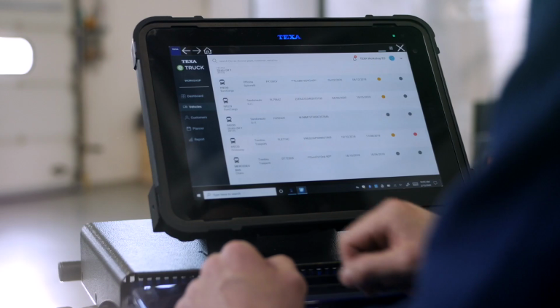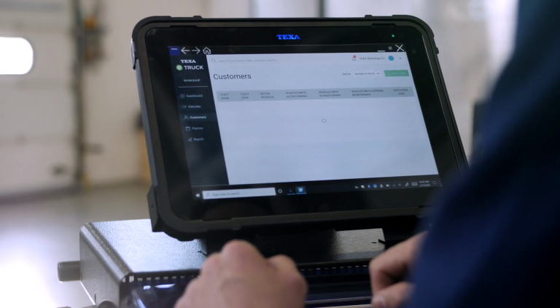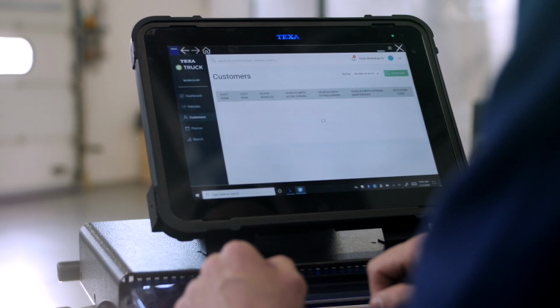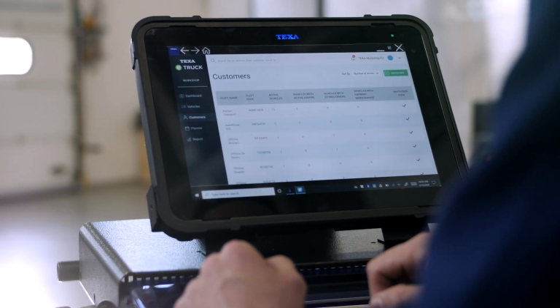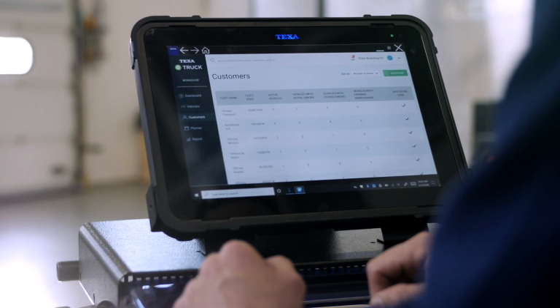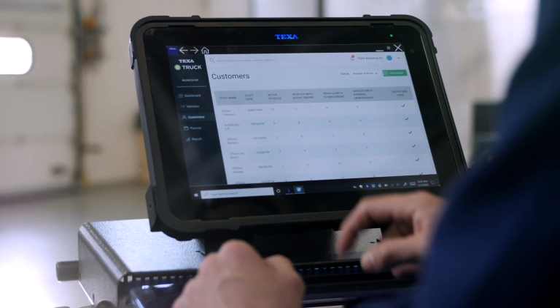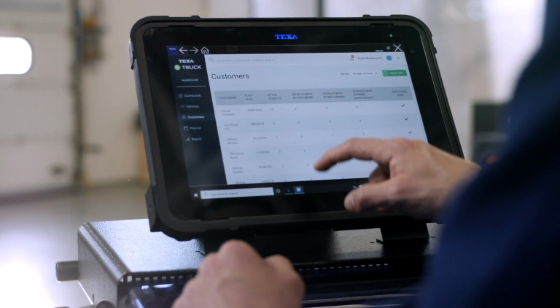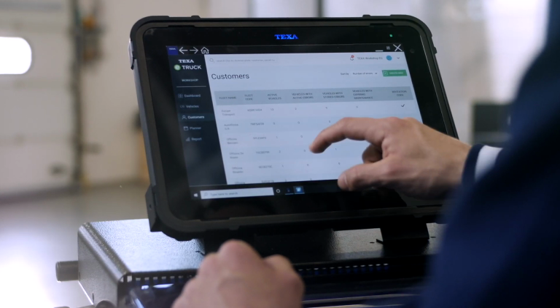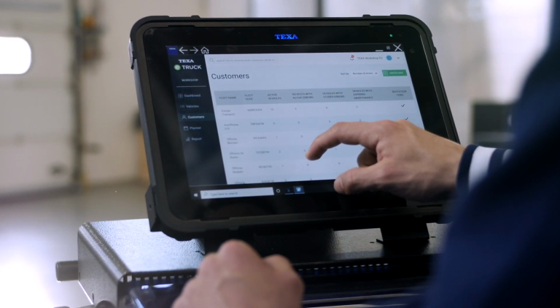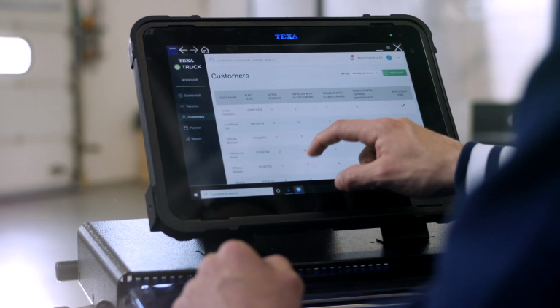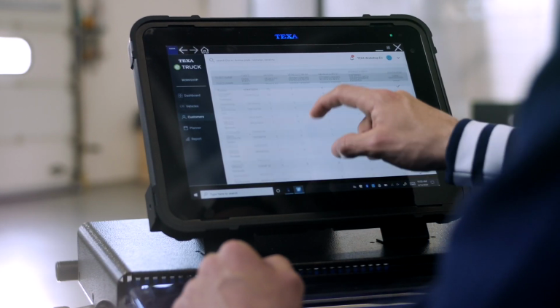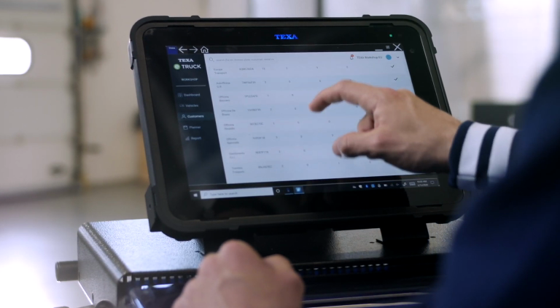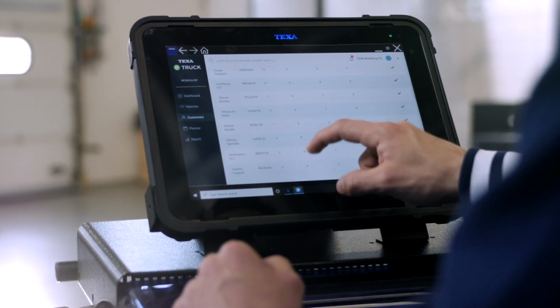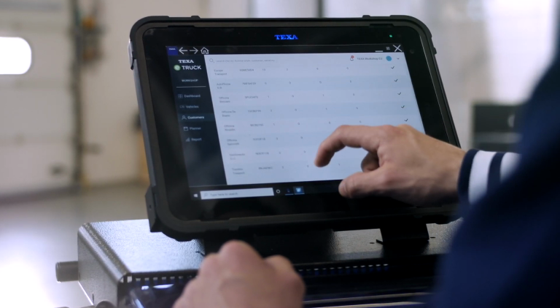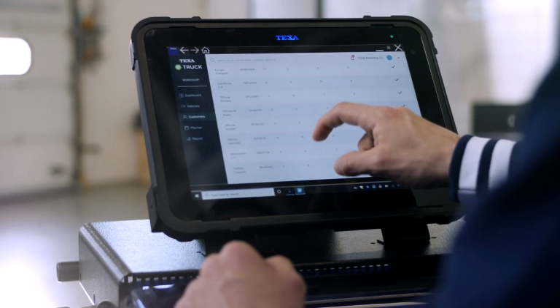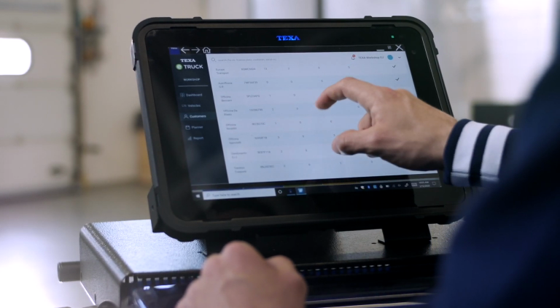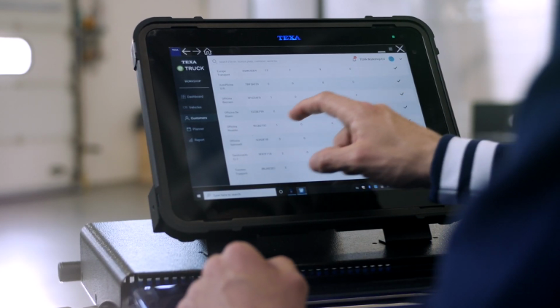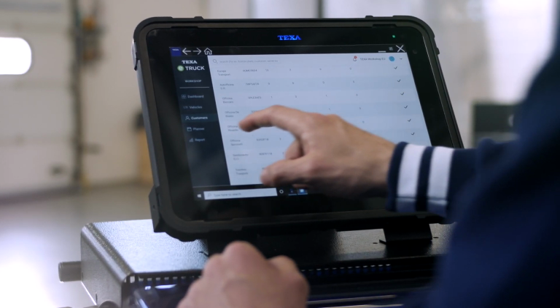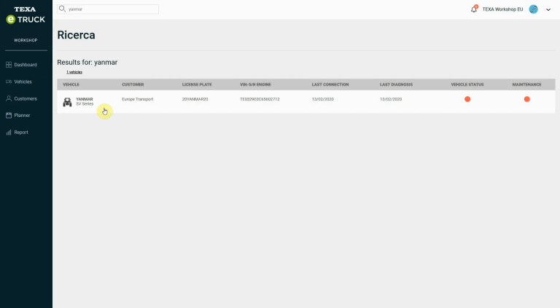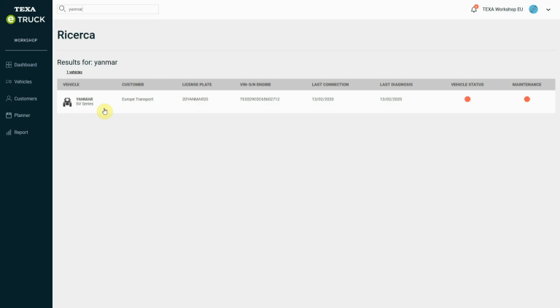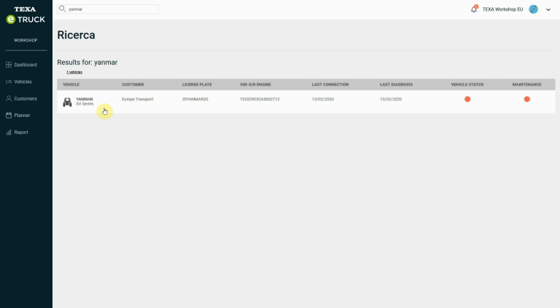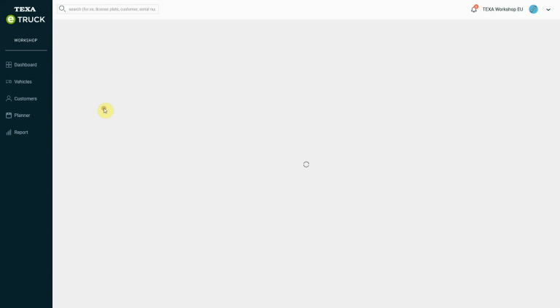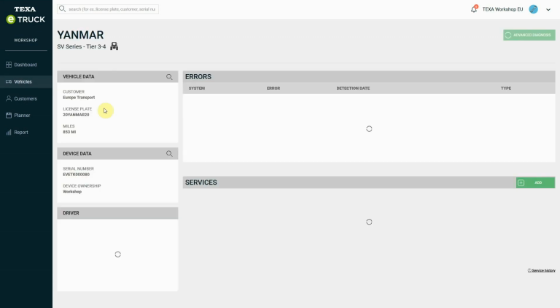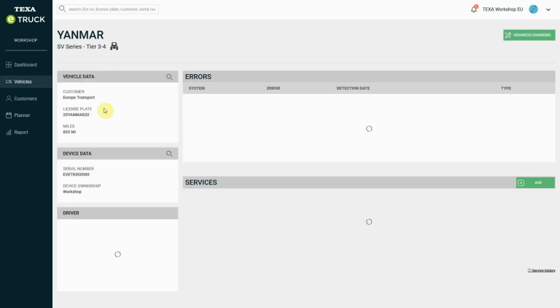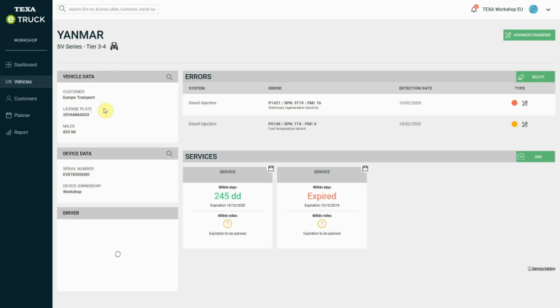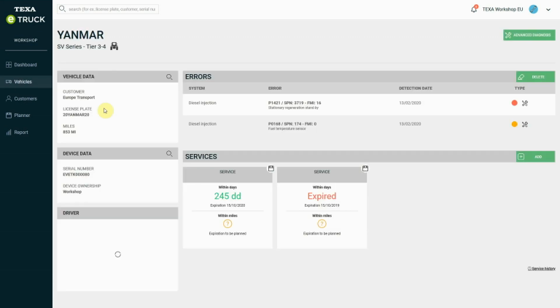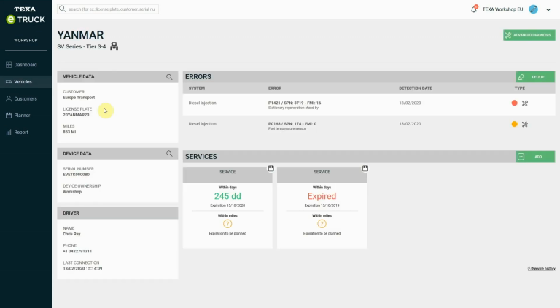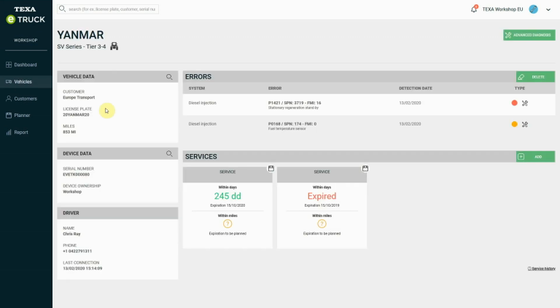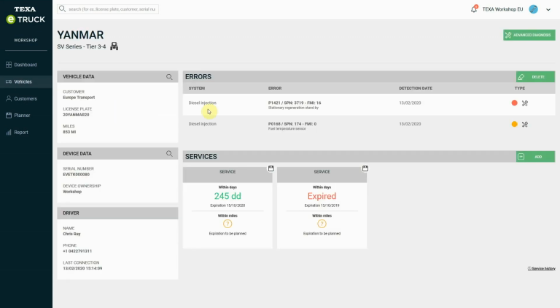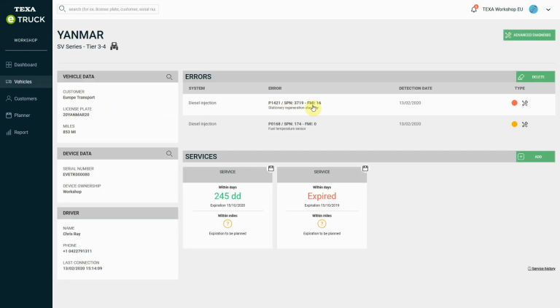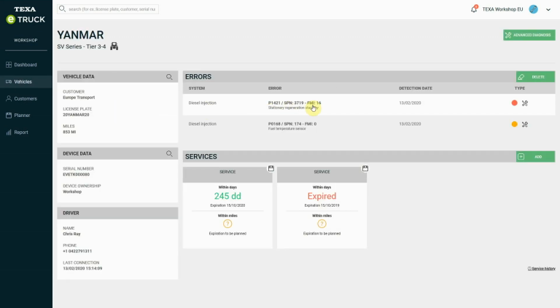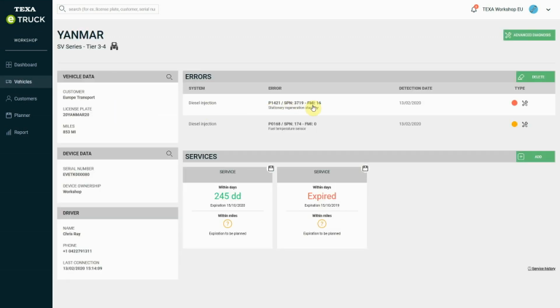In the portal, the main dashboard displays the list of all the vehicles equipped with an E-Truck, the operating status of their engines, and their maintenance.